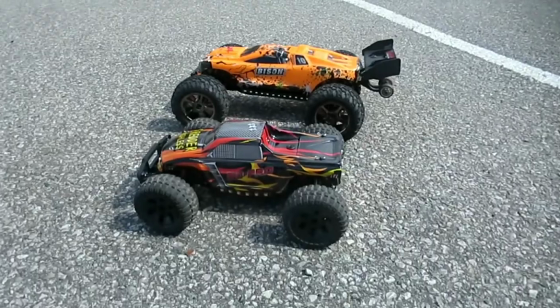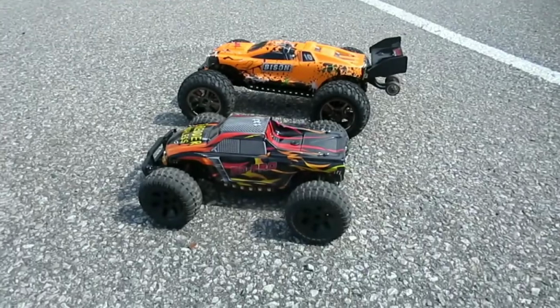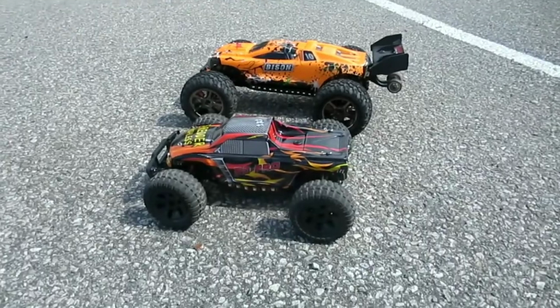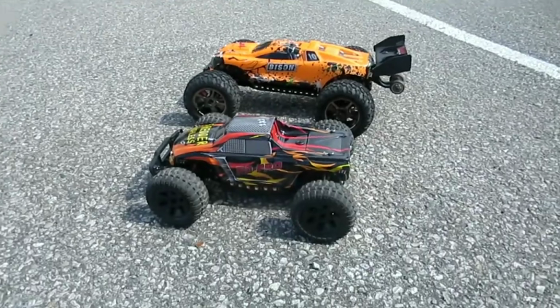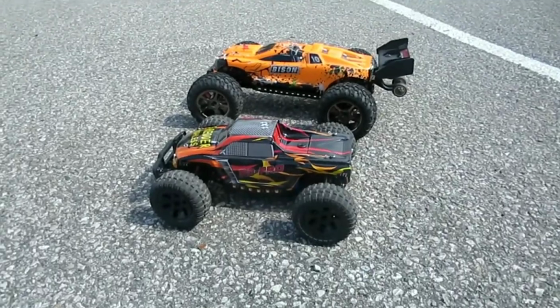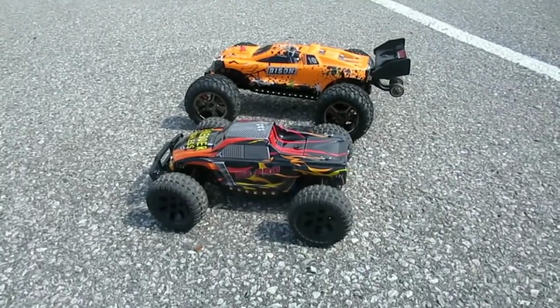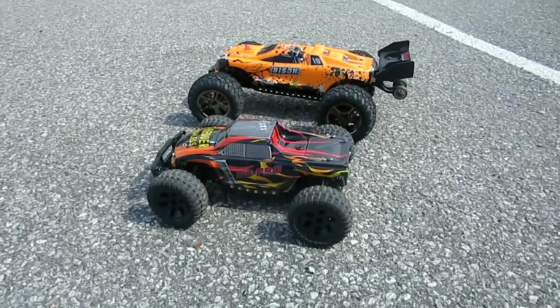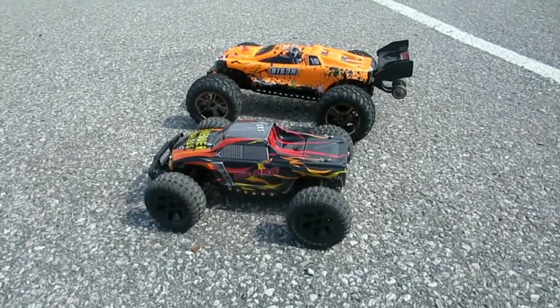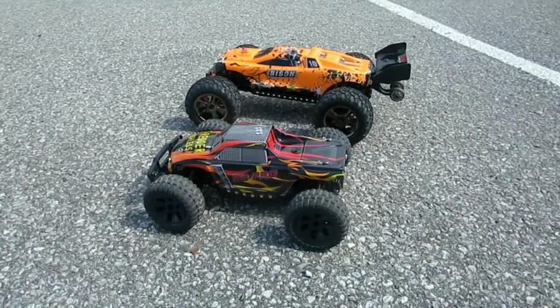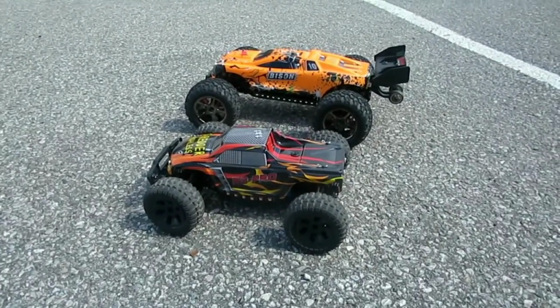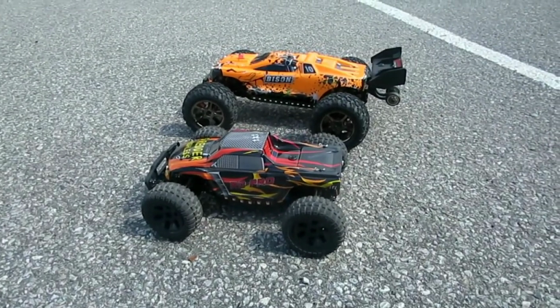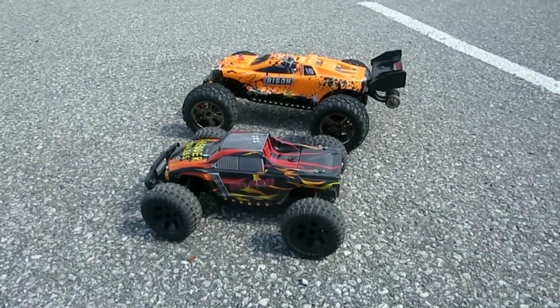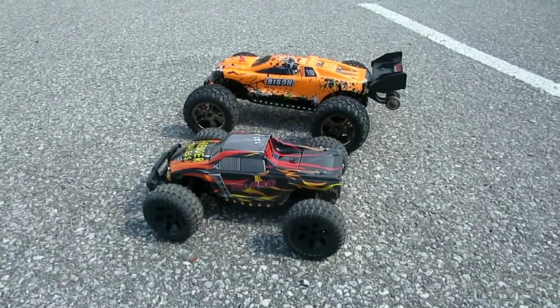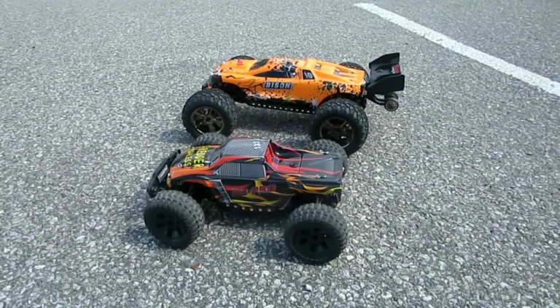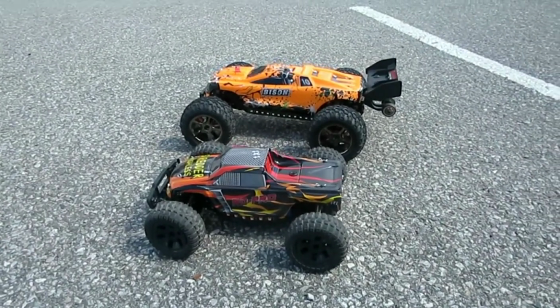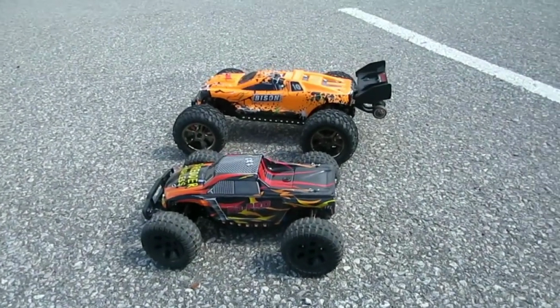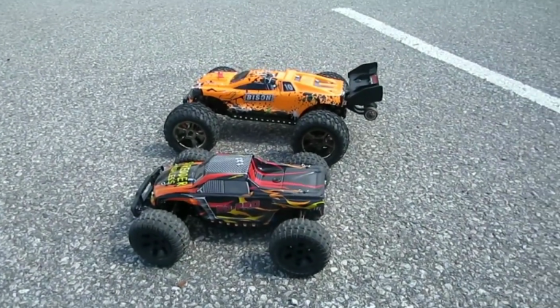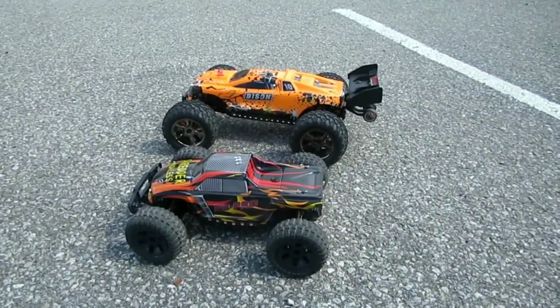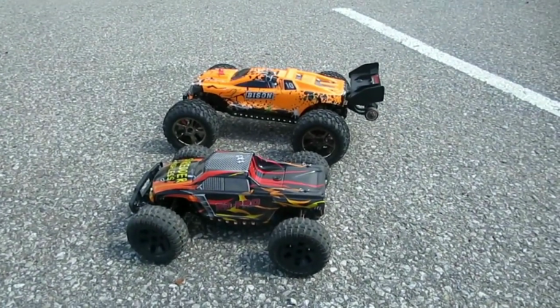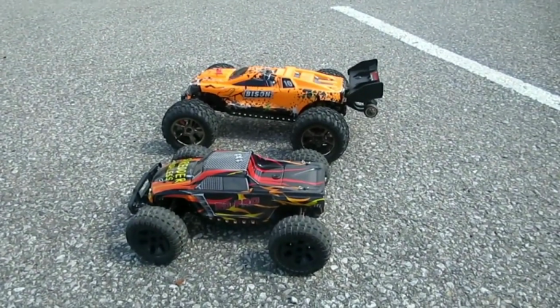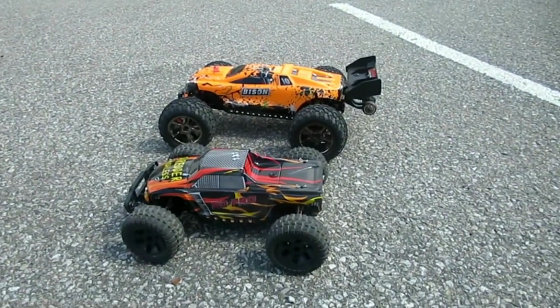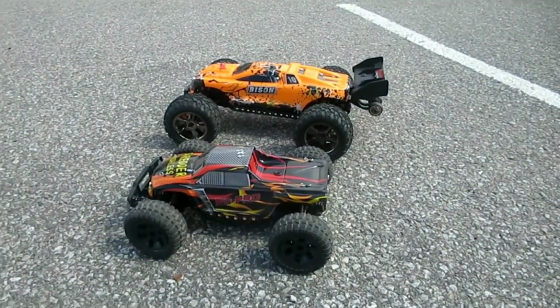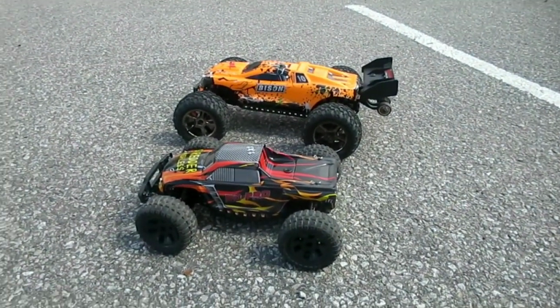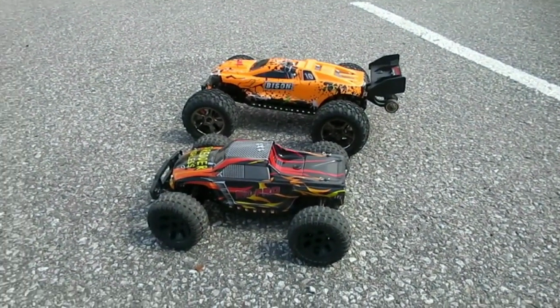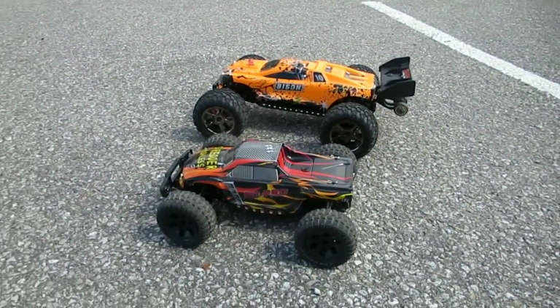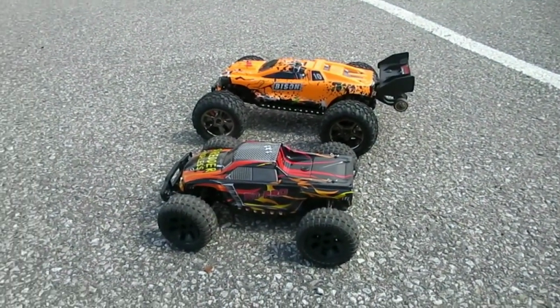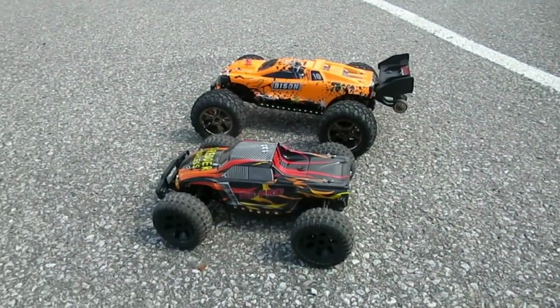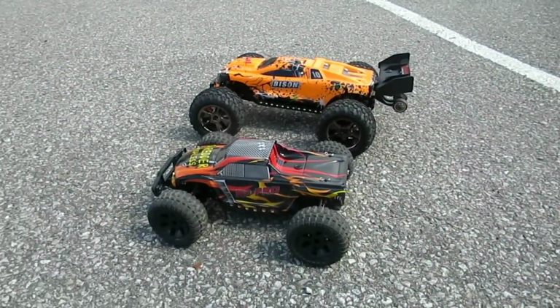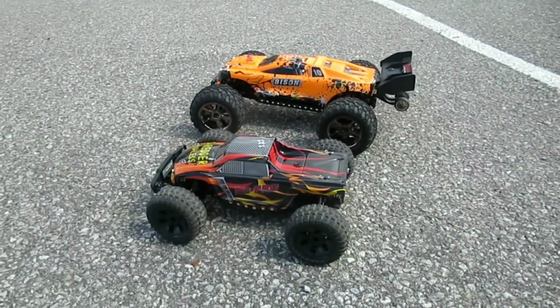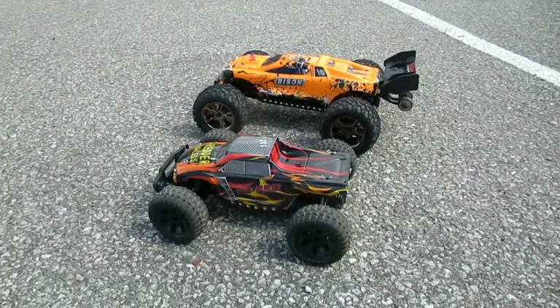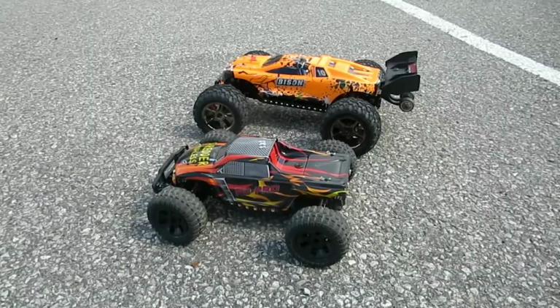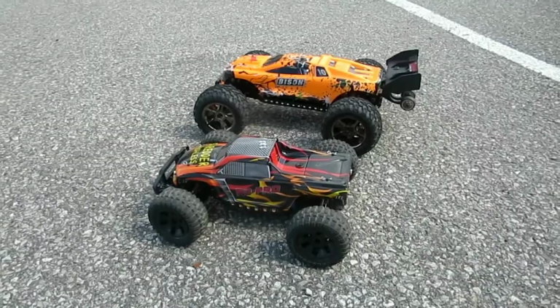Summer's almost over so I thought I'd get a couple runs in. Love them both, but we'll see how they perform.